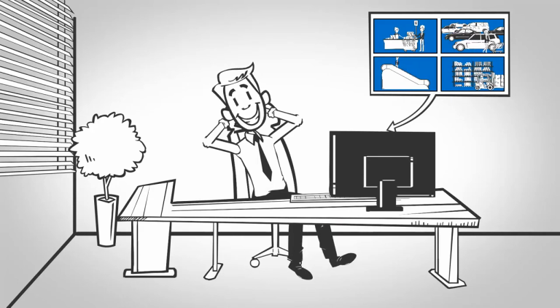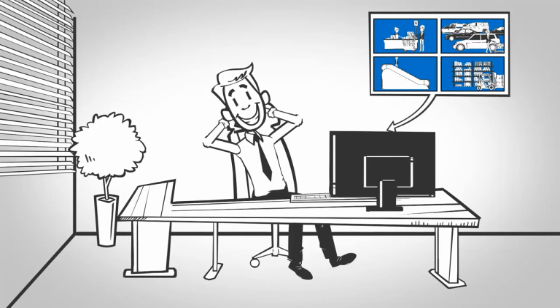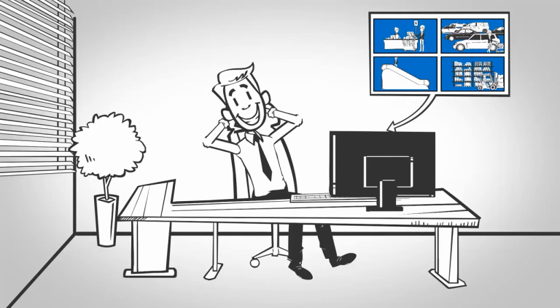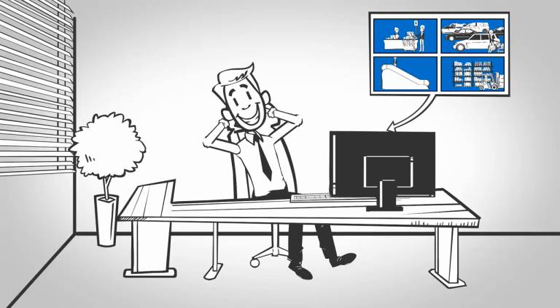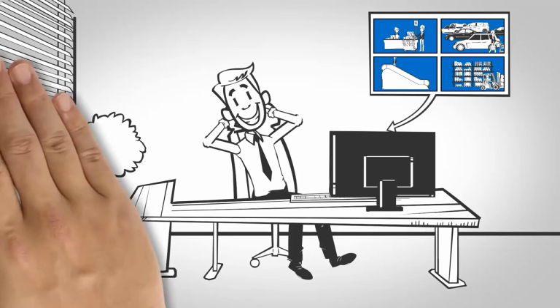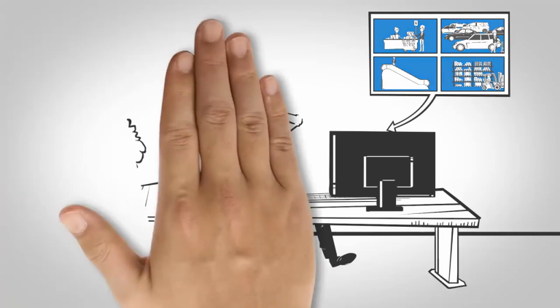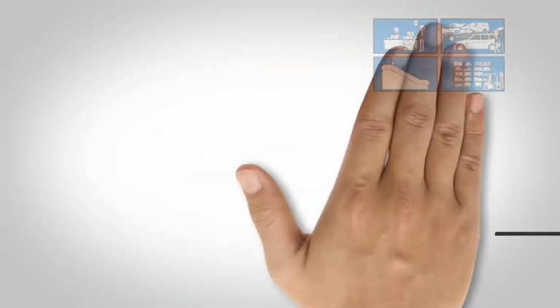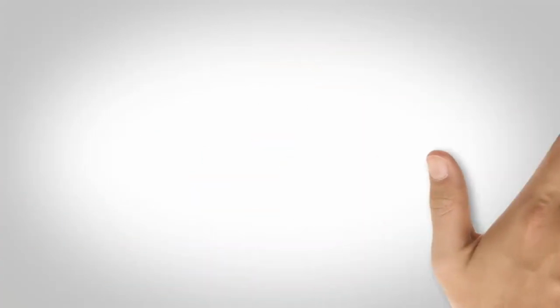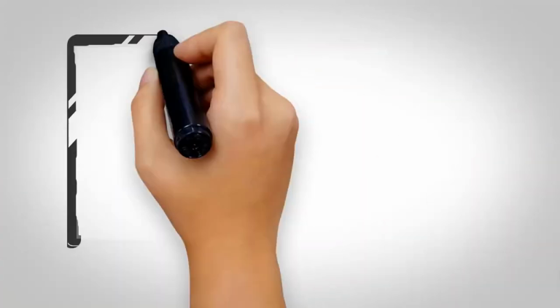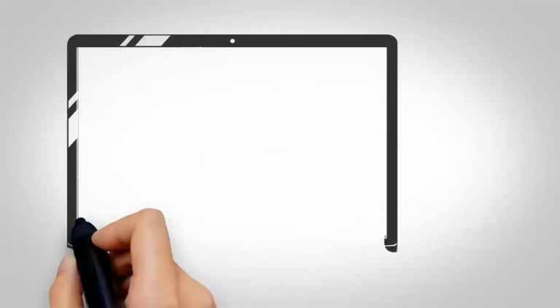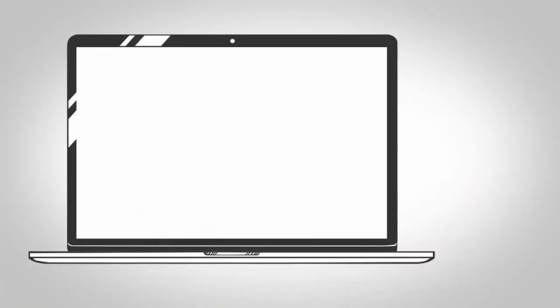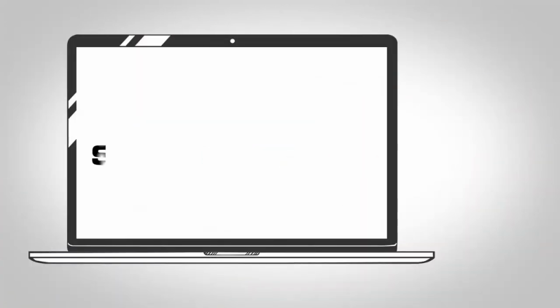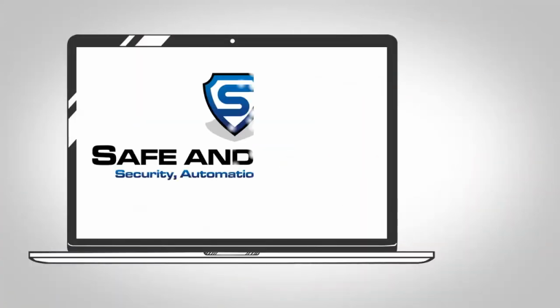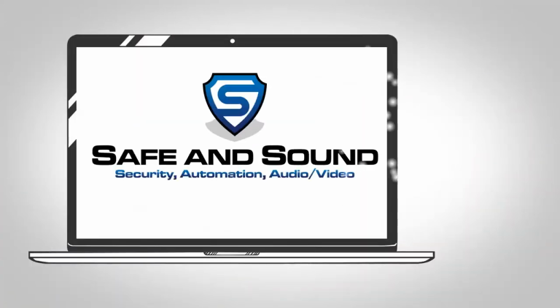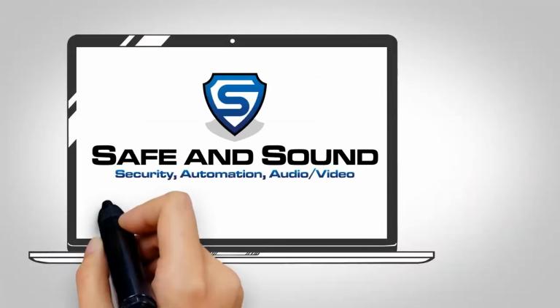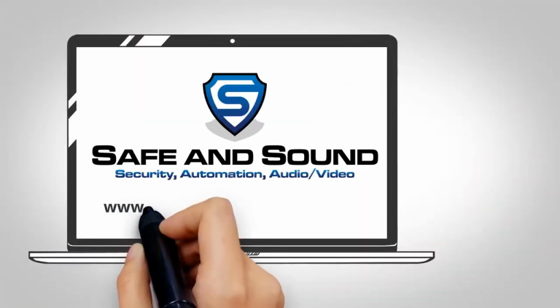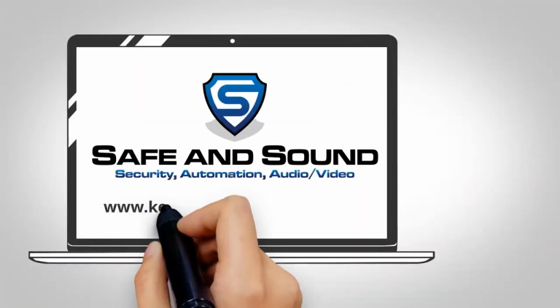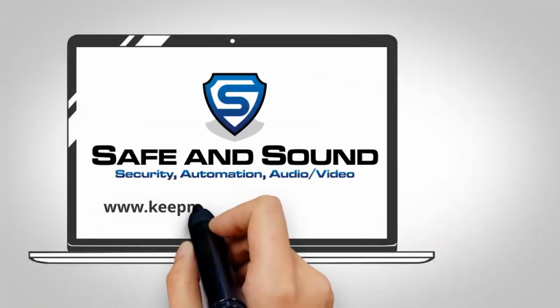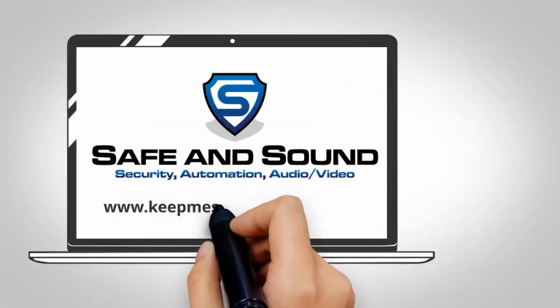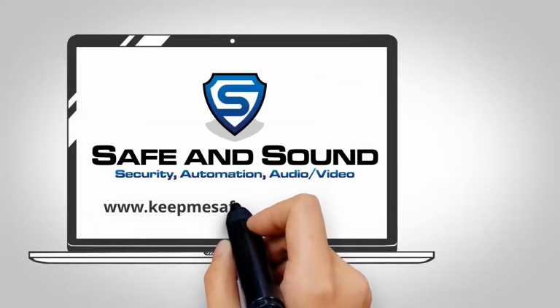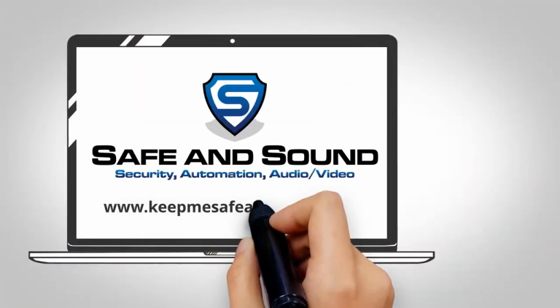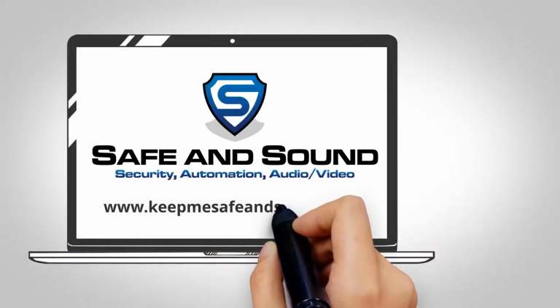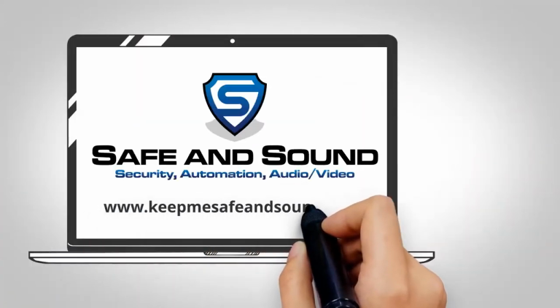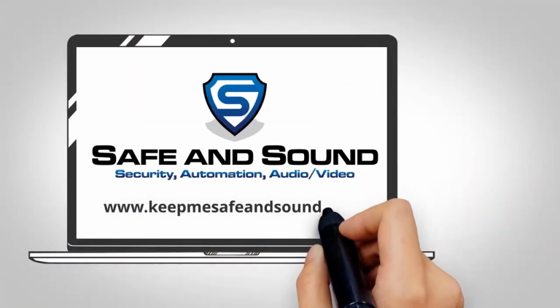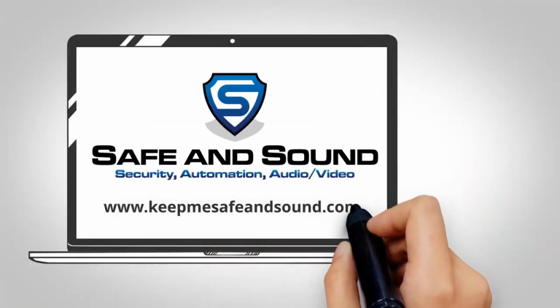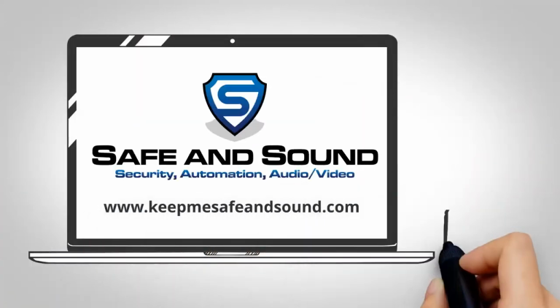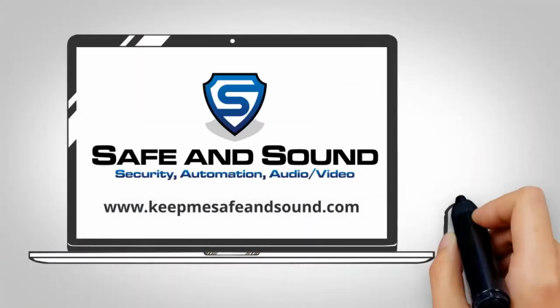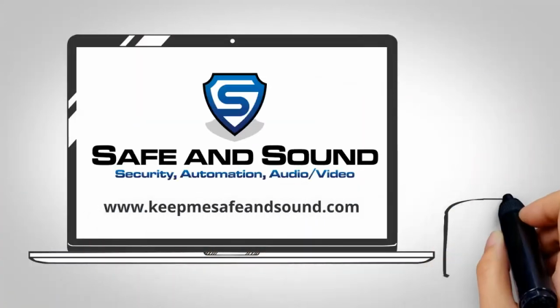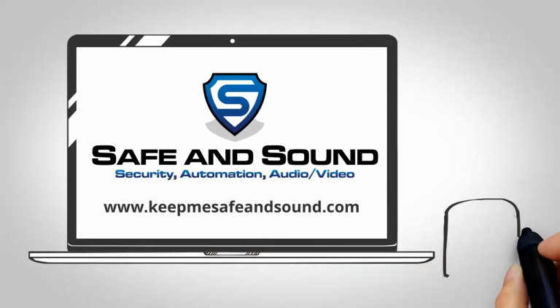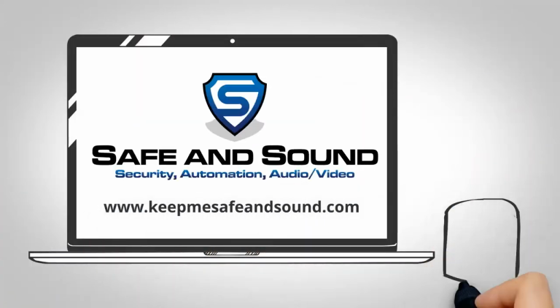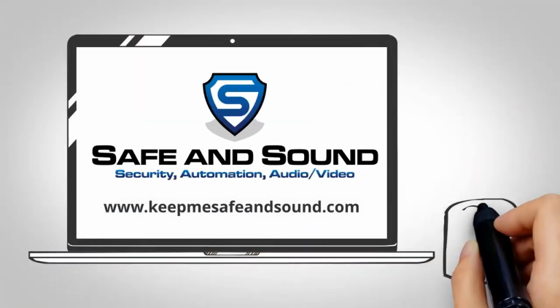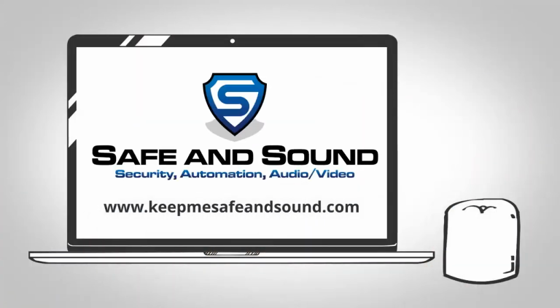Visit KeepMeSafeAndSound.com to schedule a consultation today.